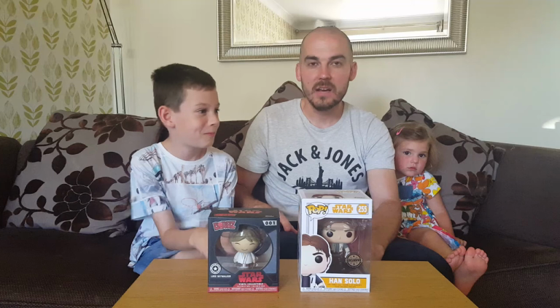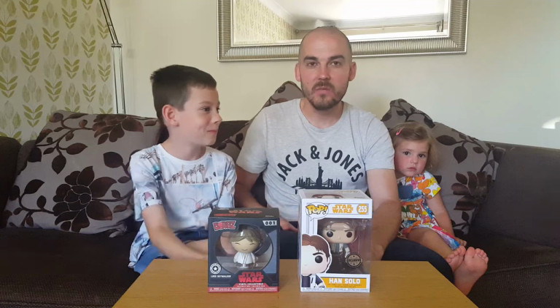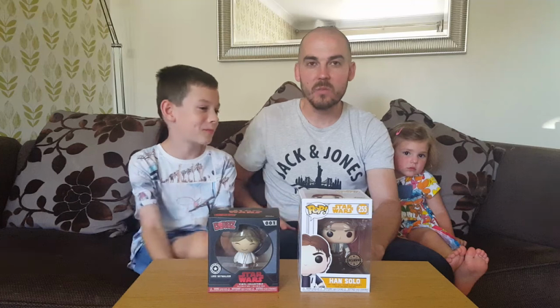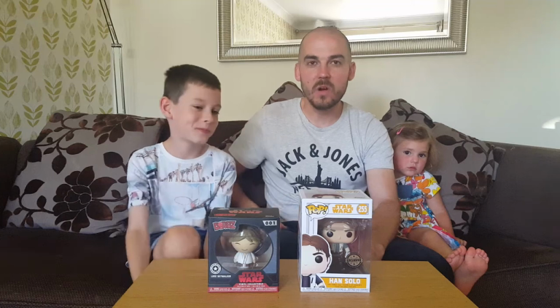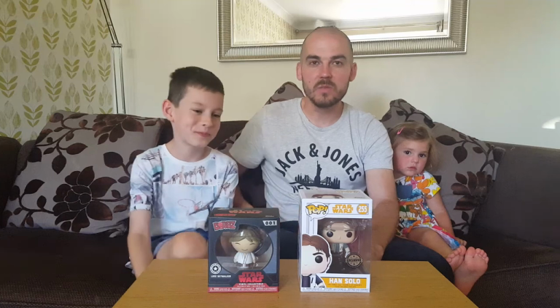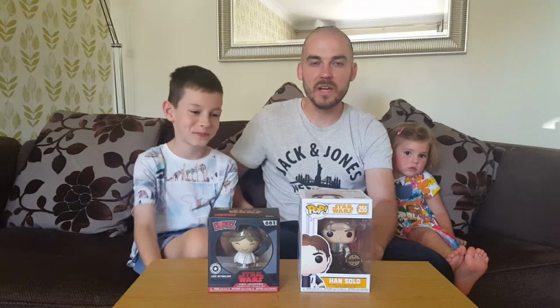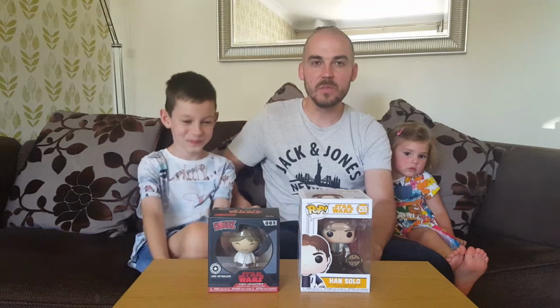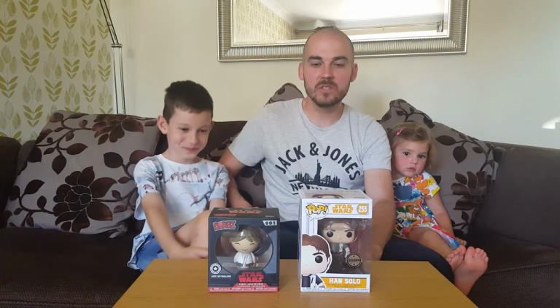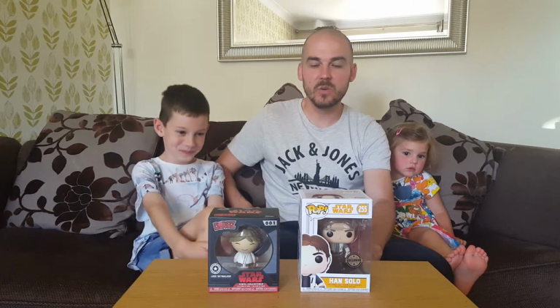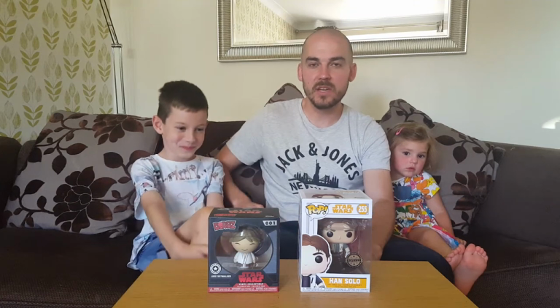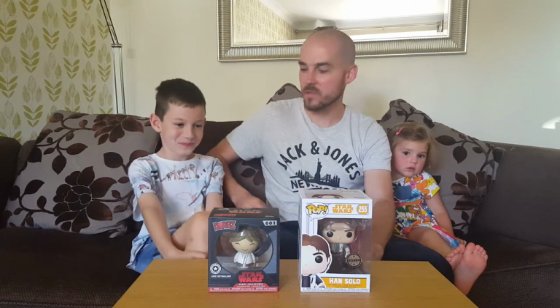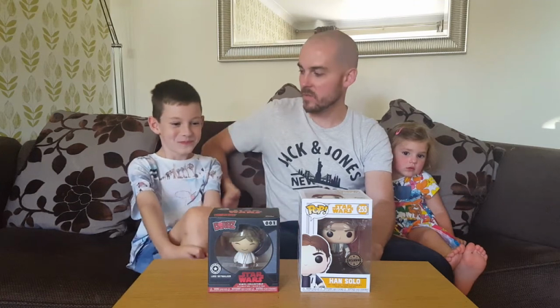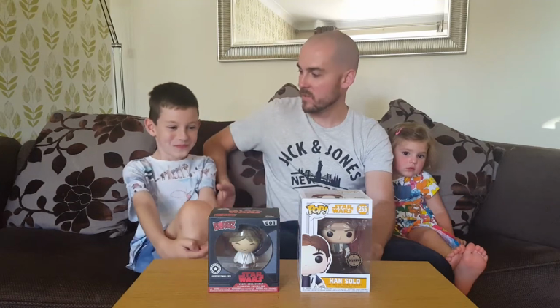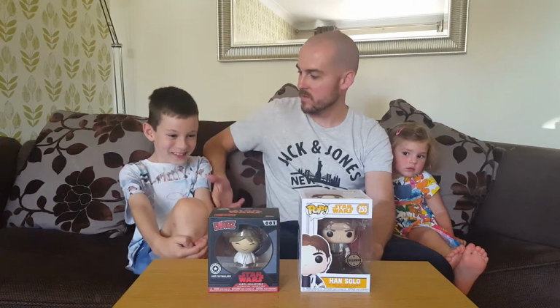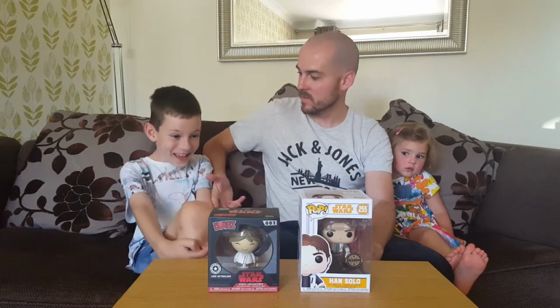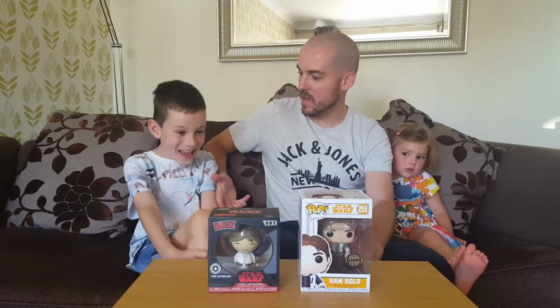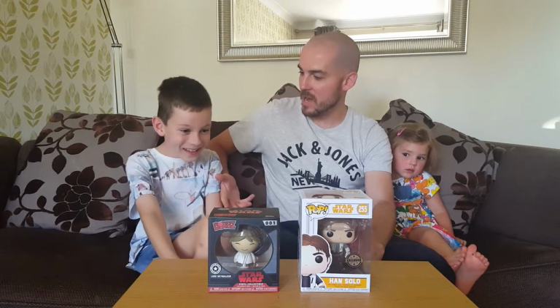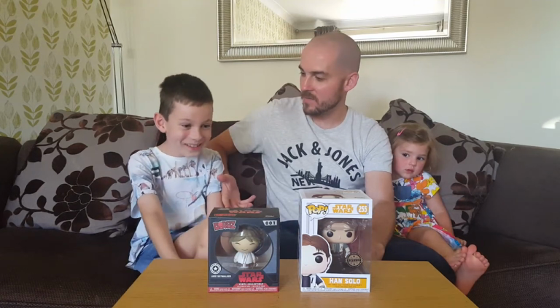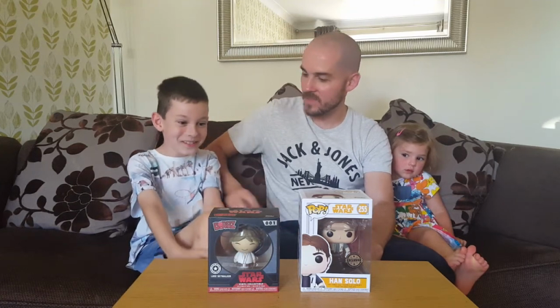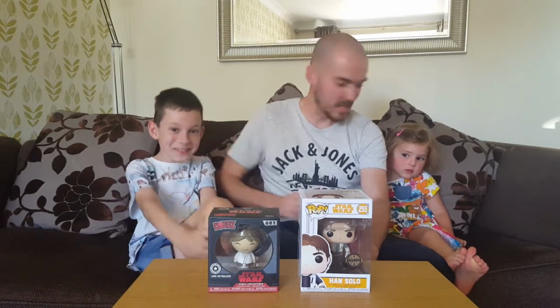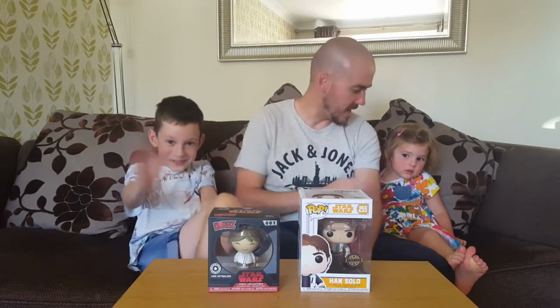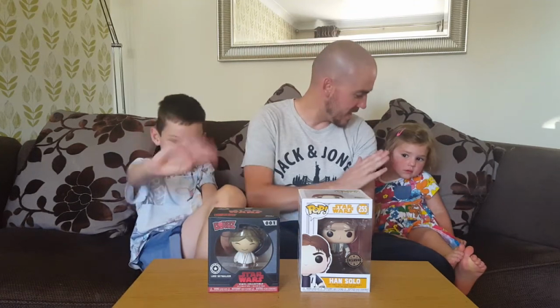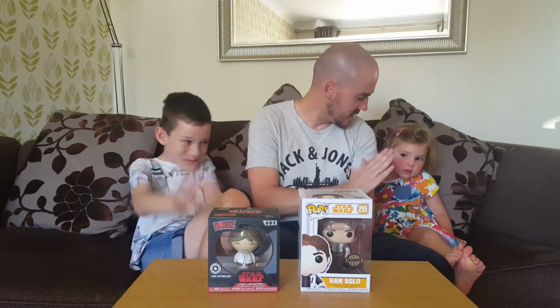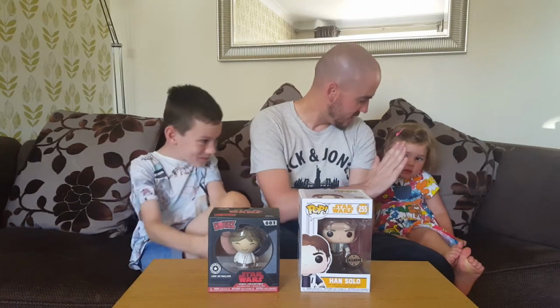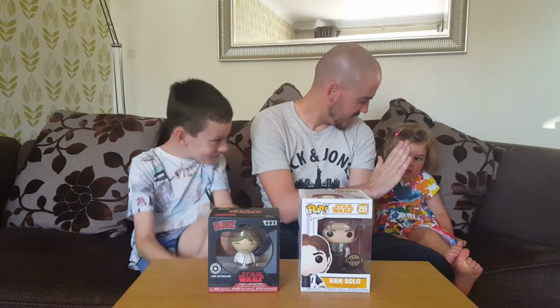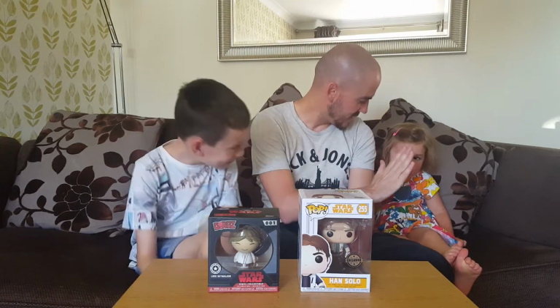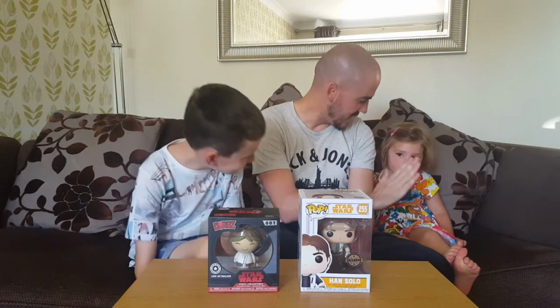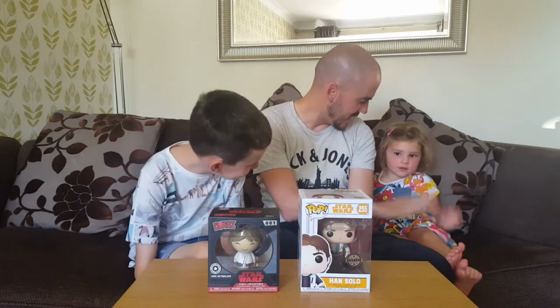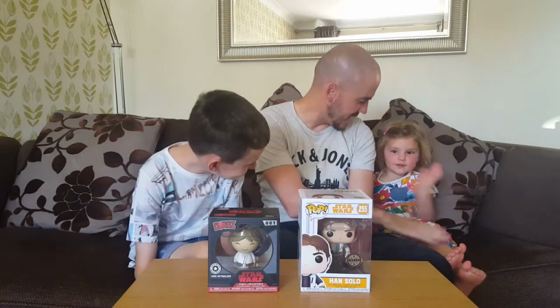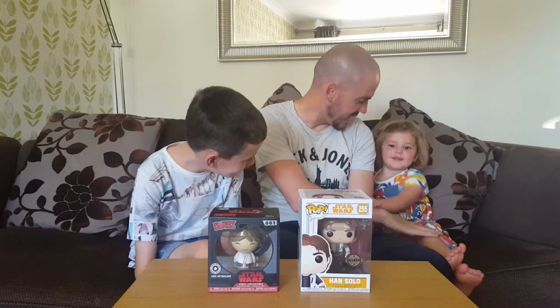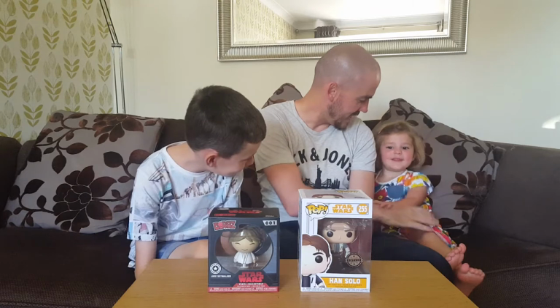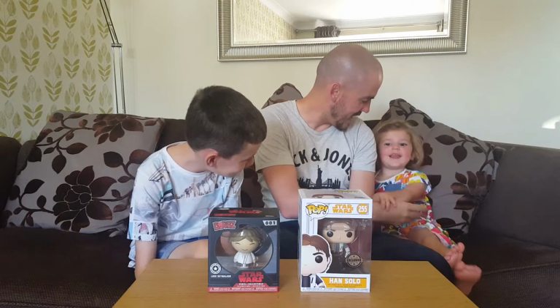Hello everyone, welcome to Pacha Bacha Toys with Noah and Christy. Yay!